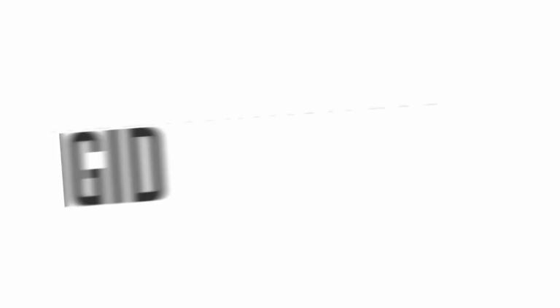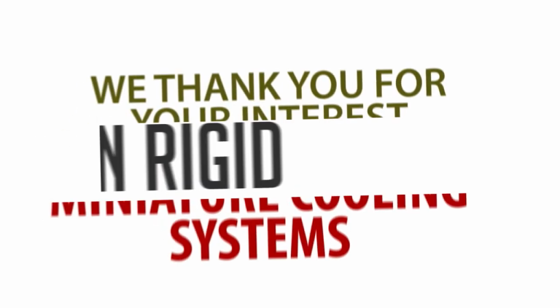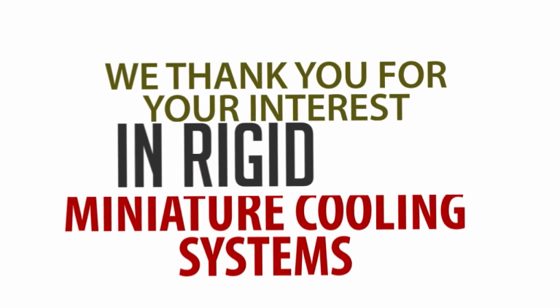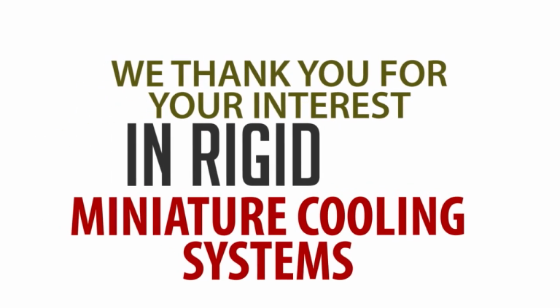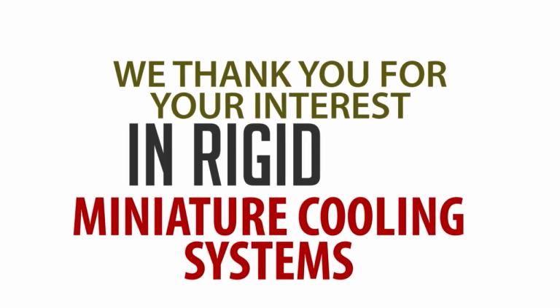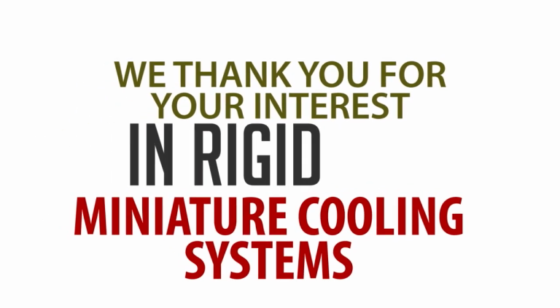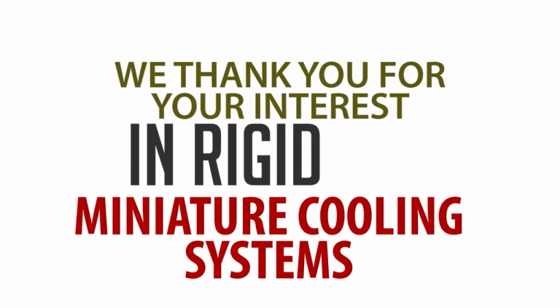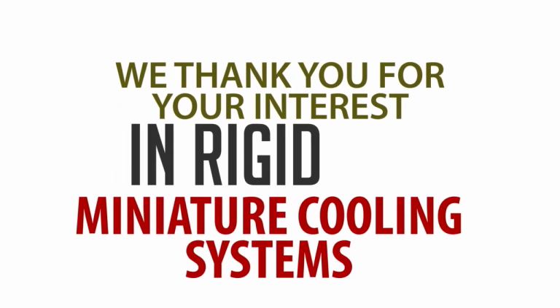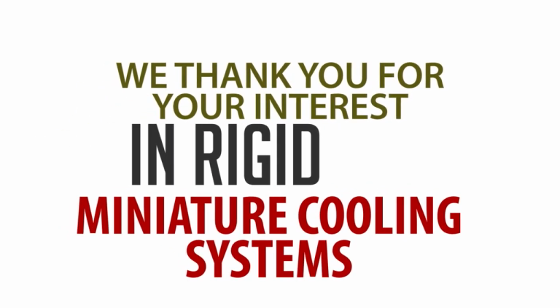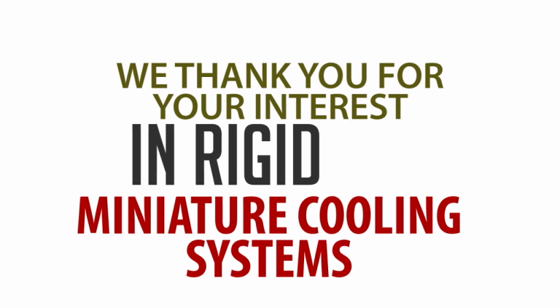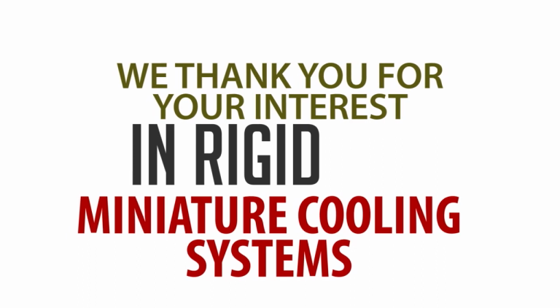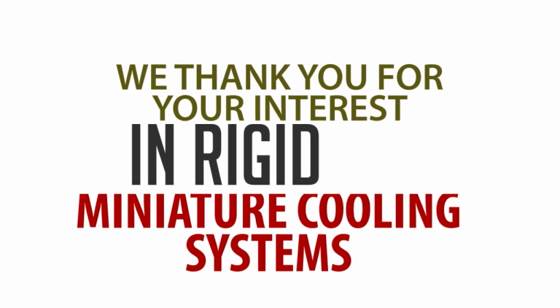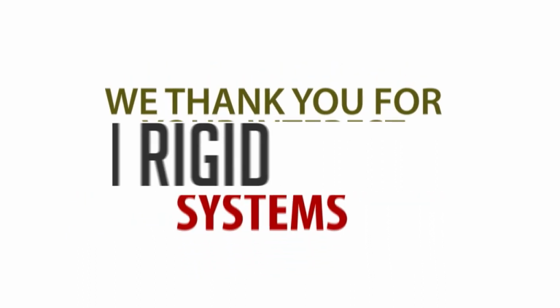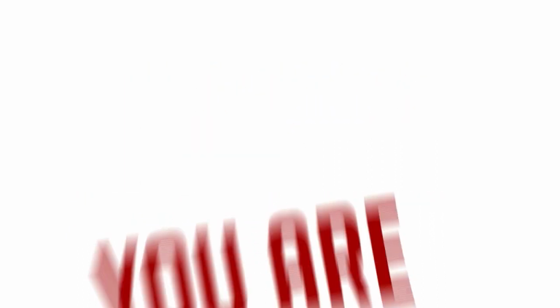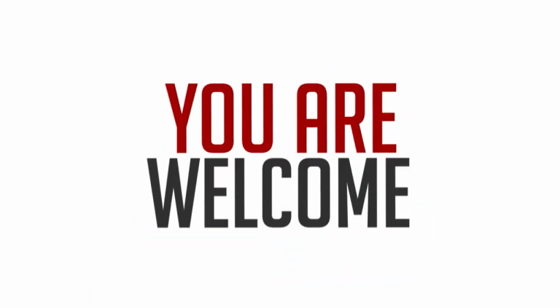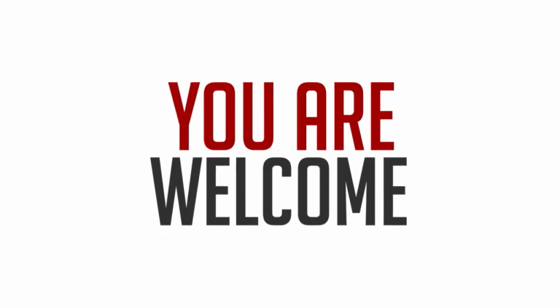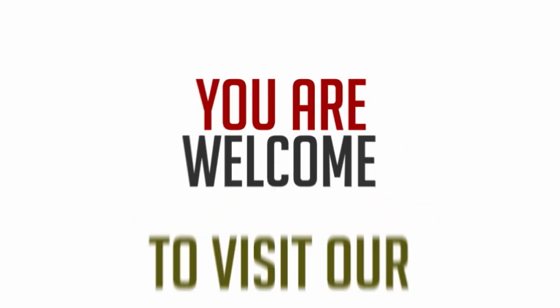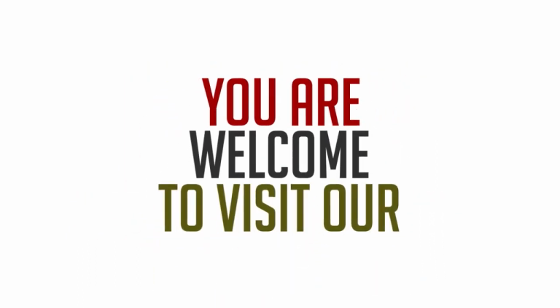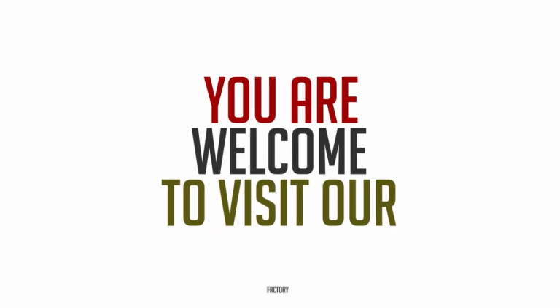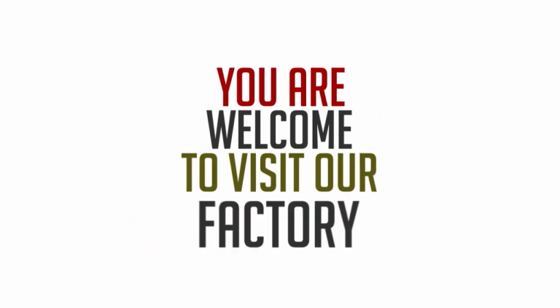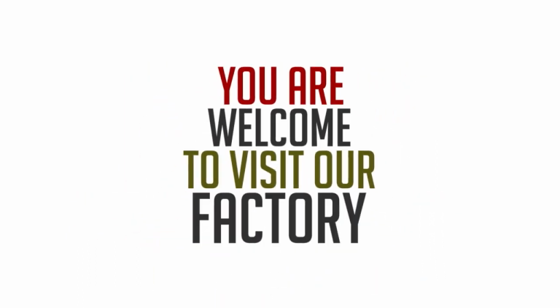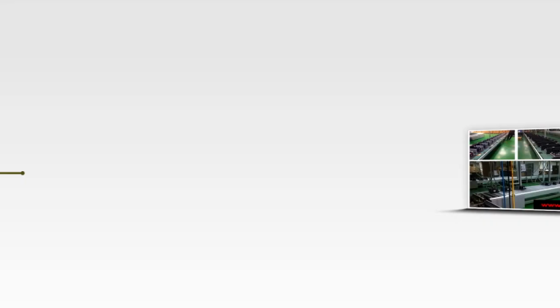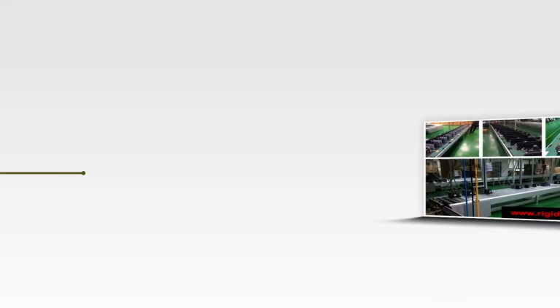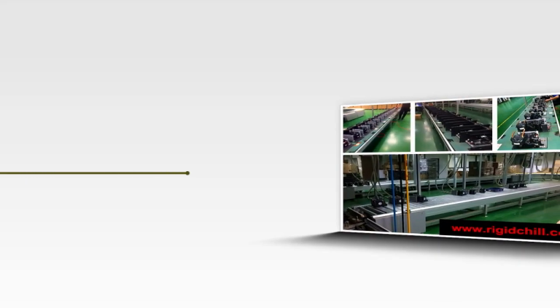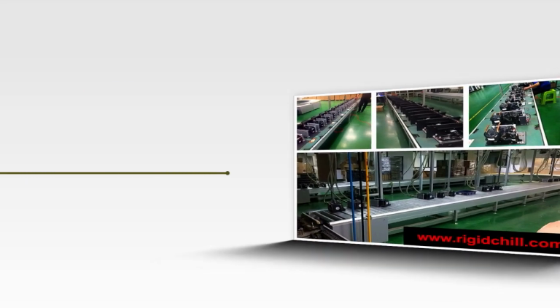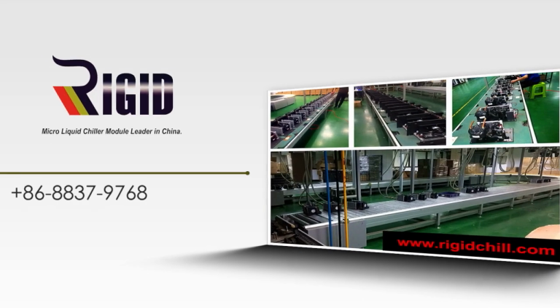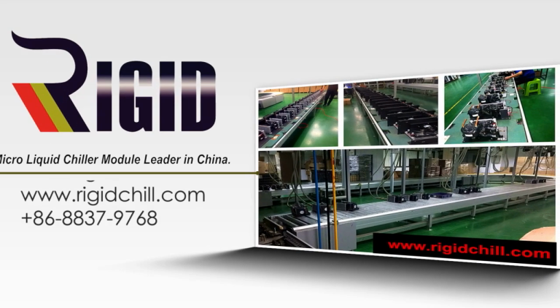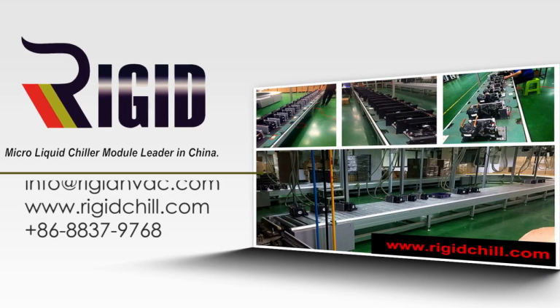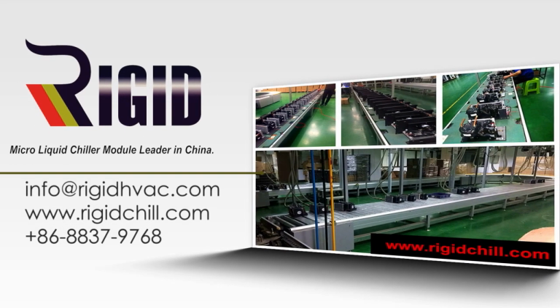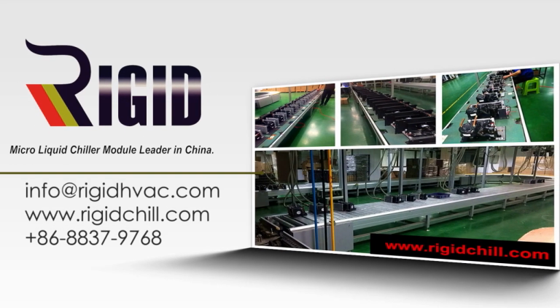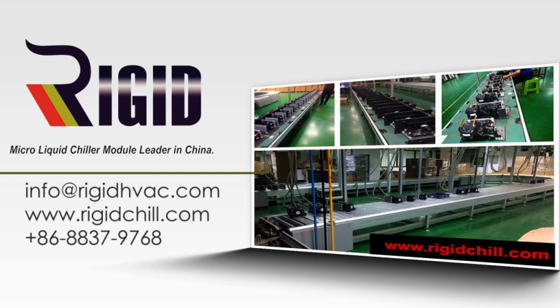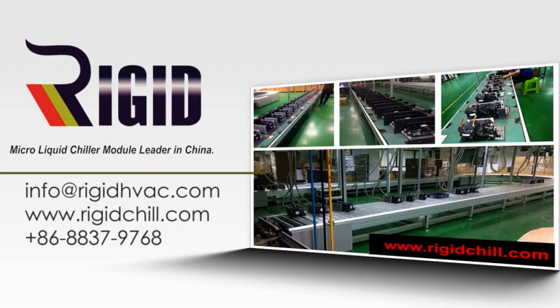We thank you for your interest in RIDGID Miniature Cooling Systems. You are welcome to visit our factory. Do not hesitate to contact us. Thank you.